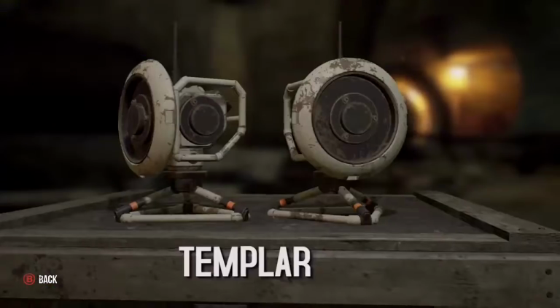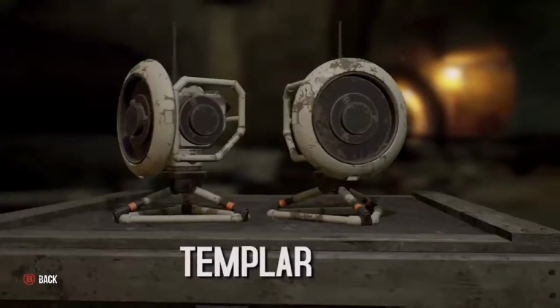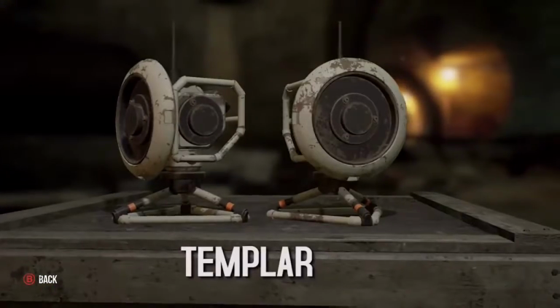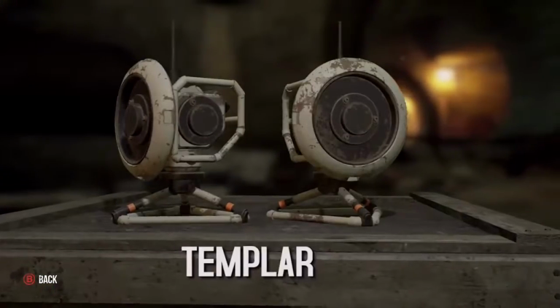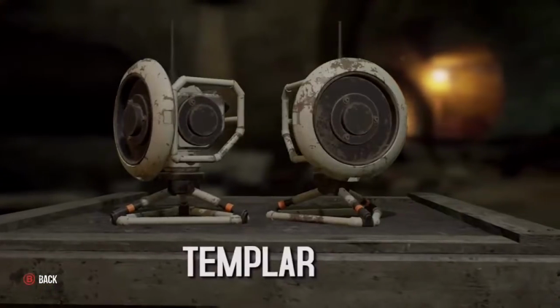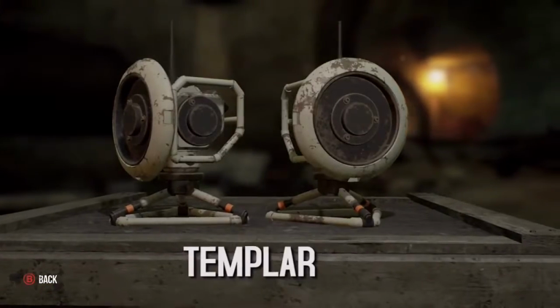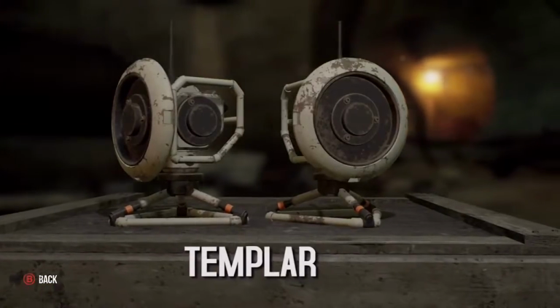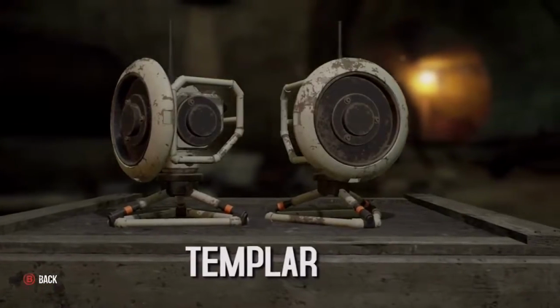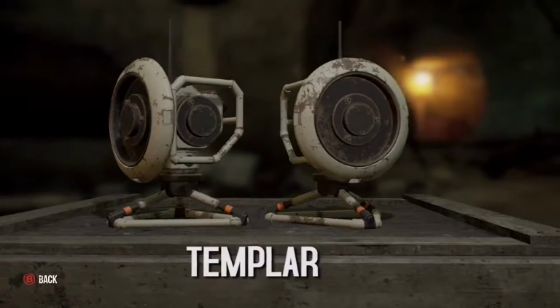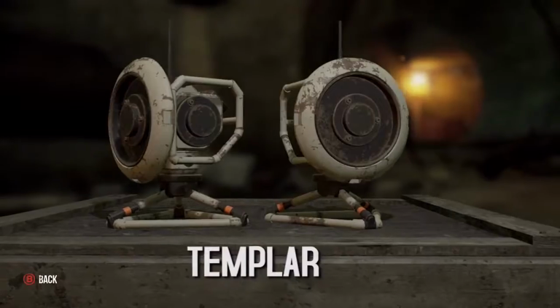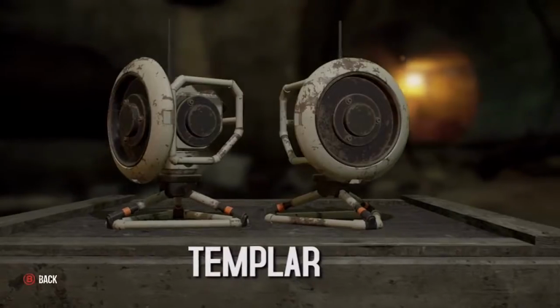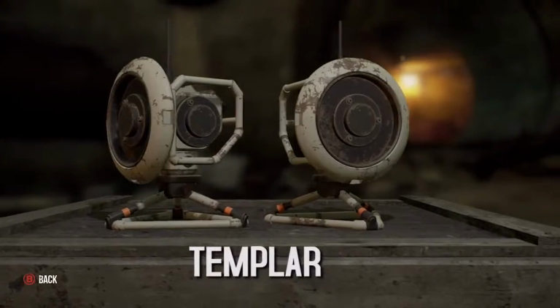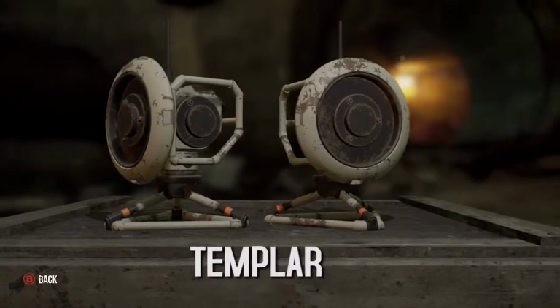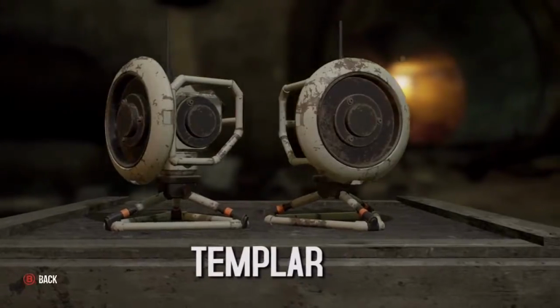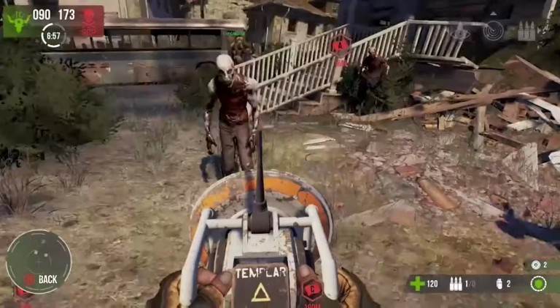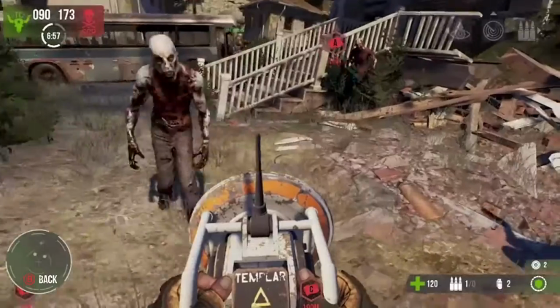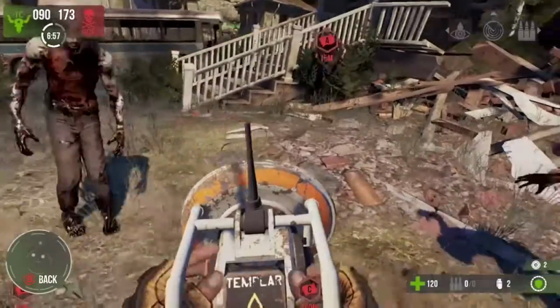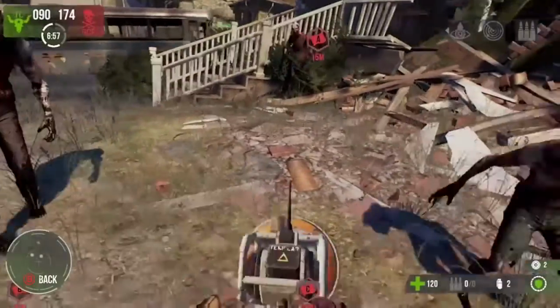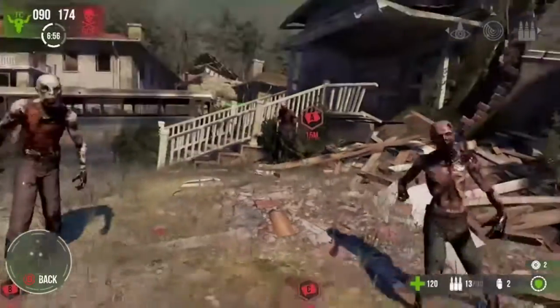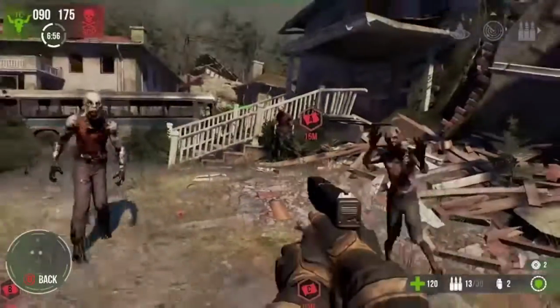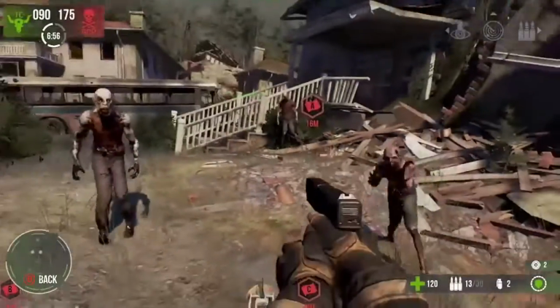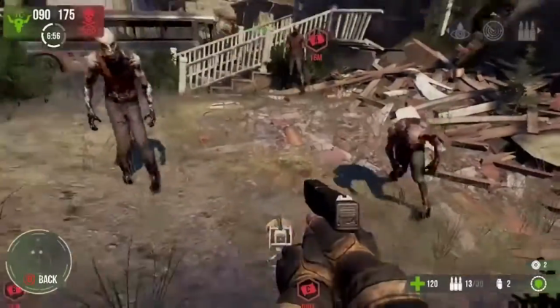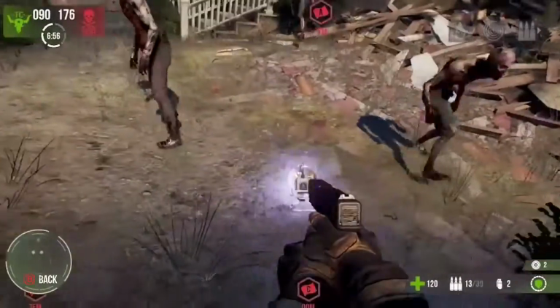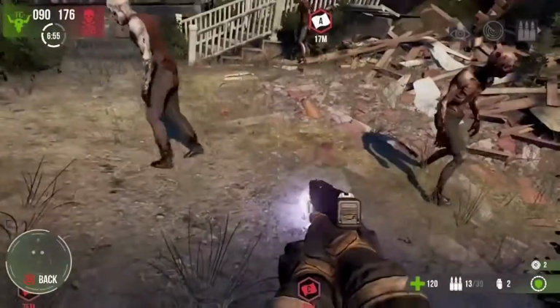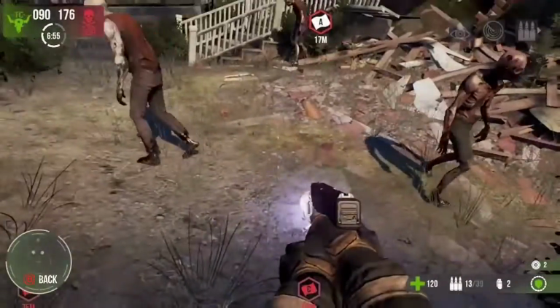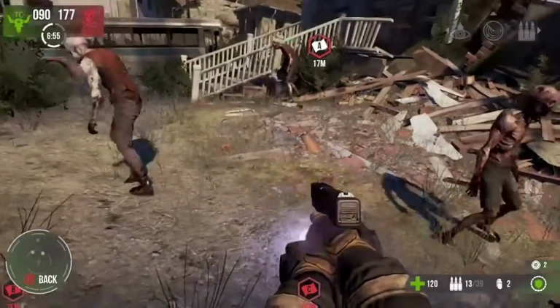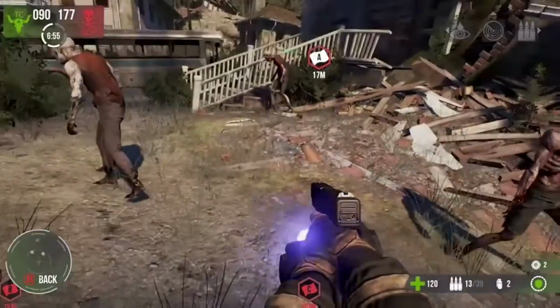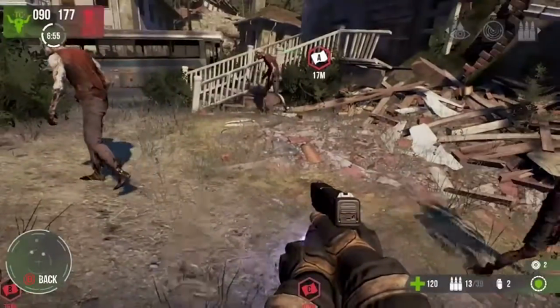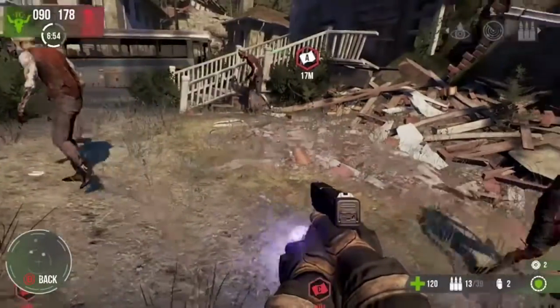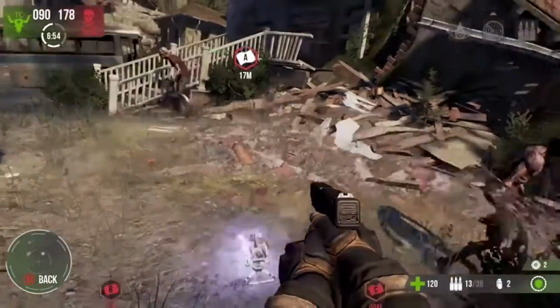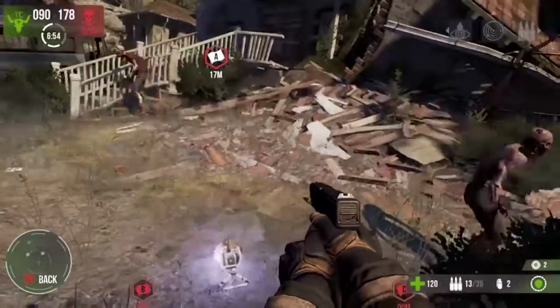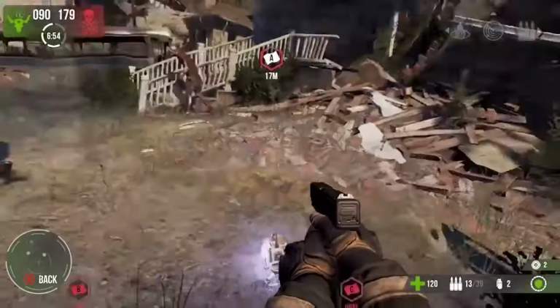The Templar device drives zombies away and also de-frenzies any that have been pammed by the enemy.